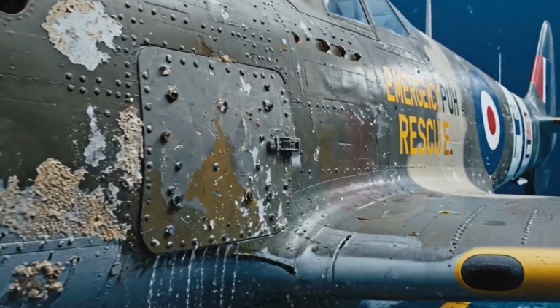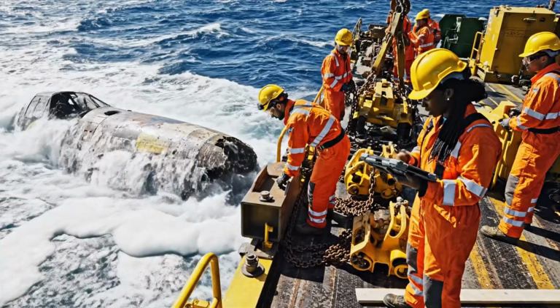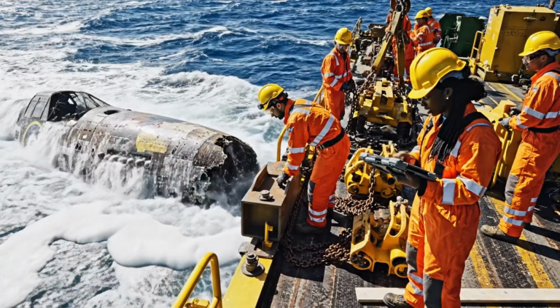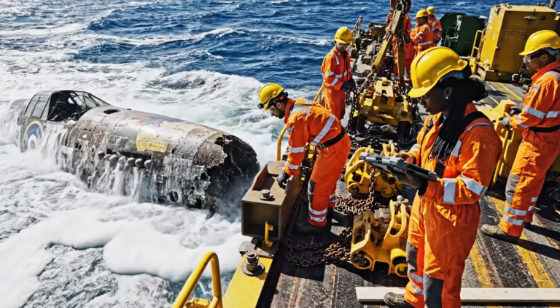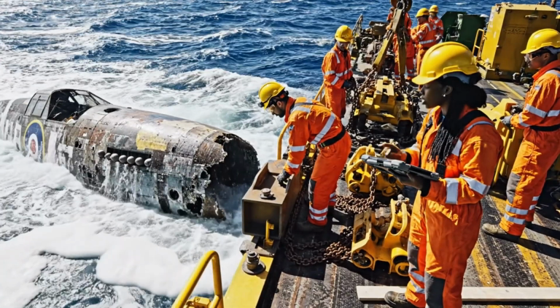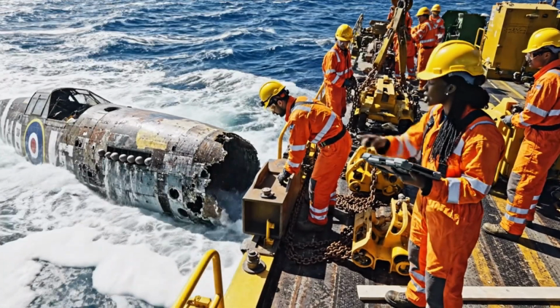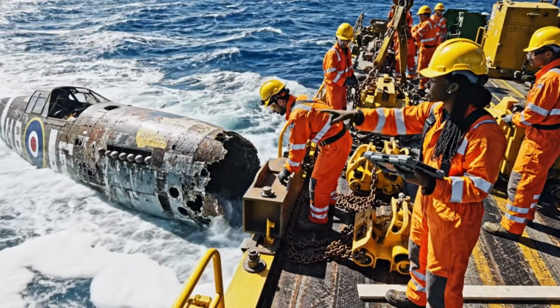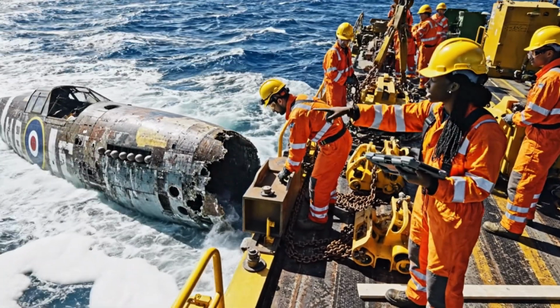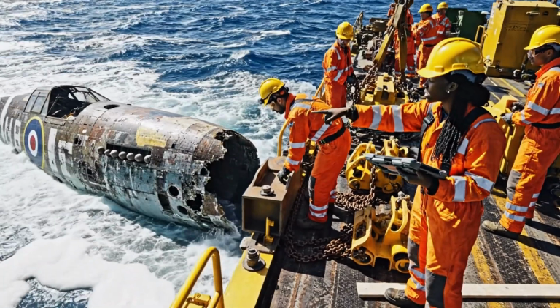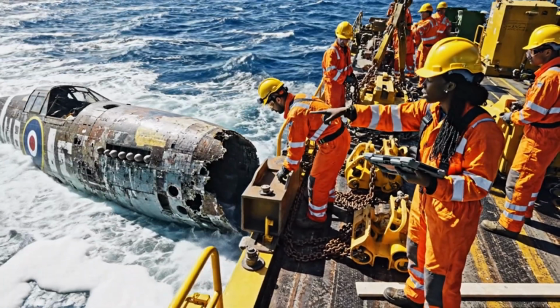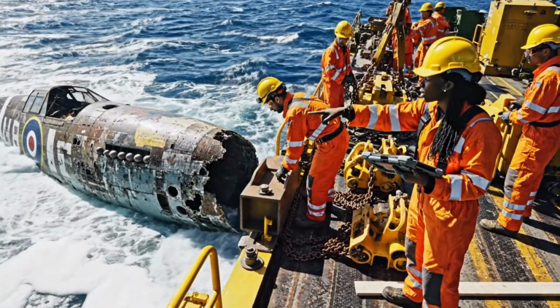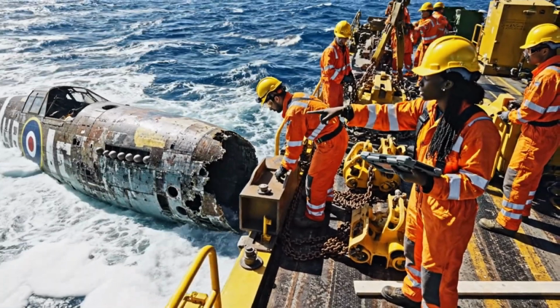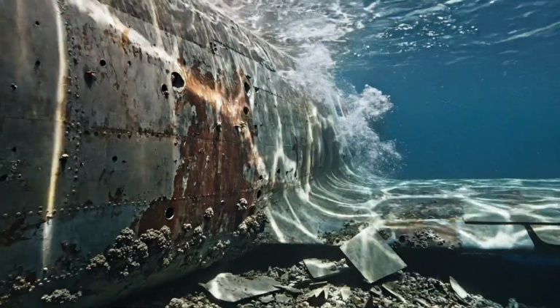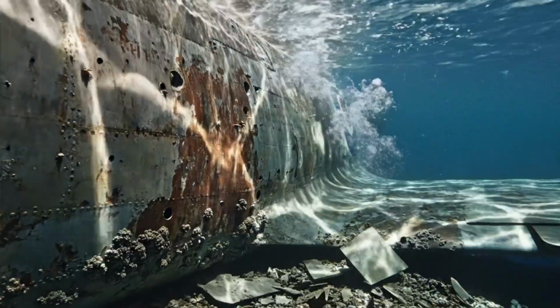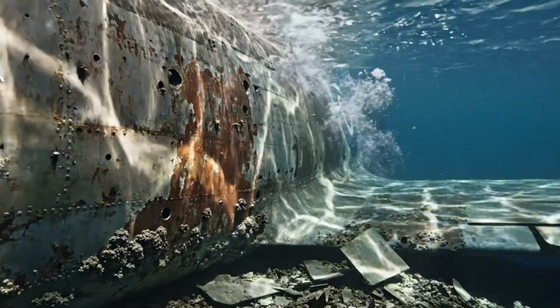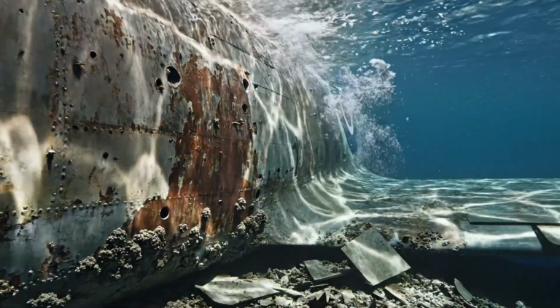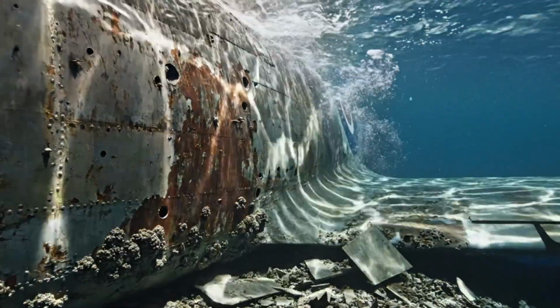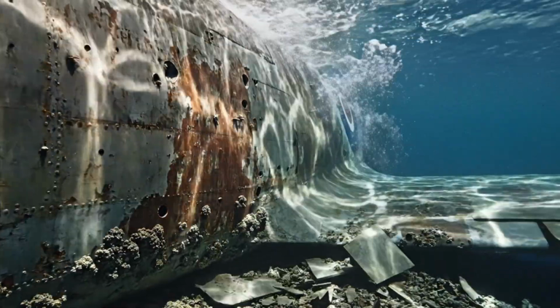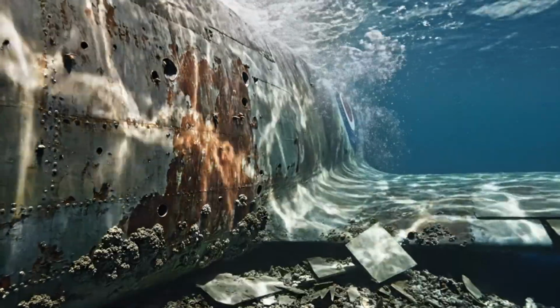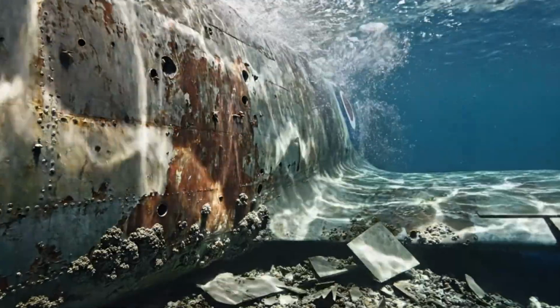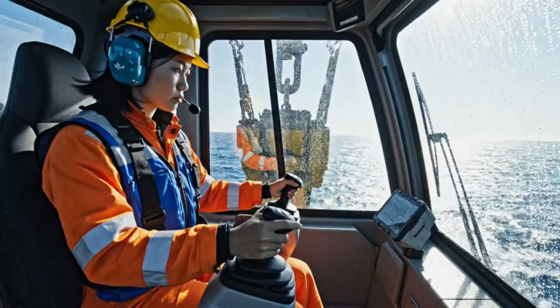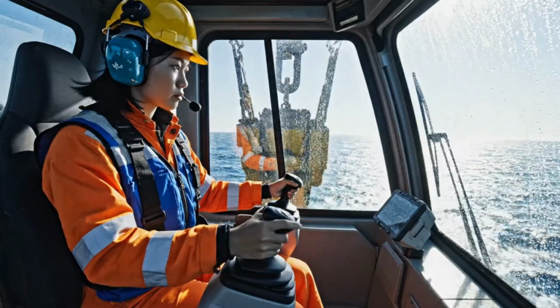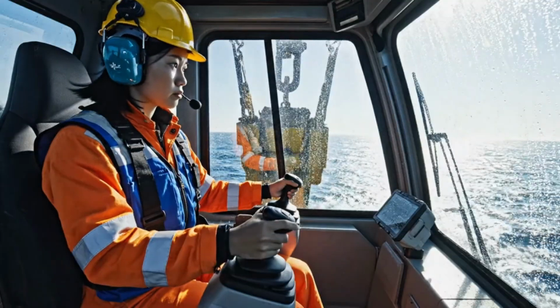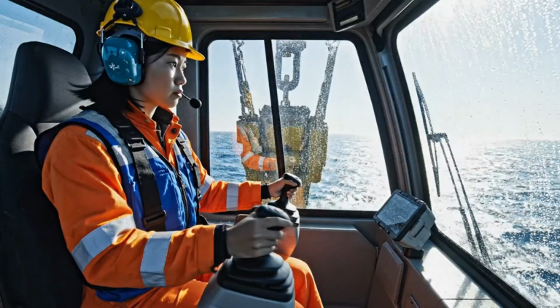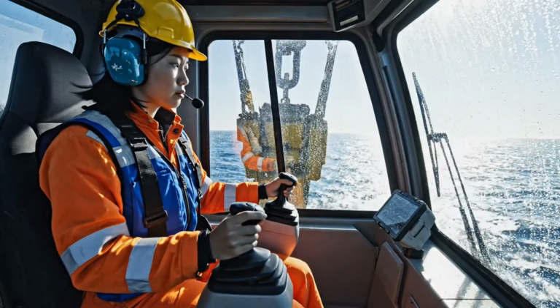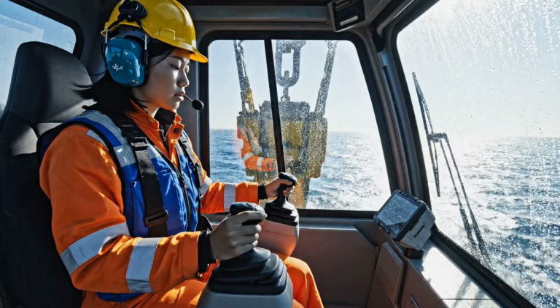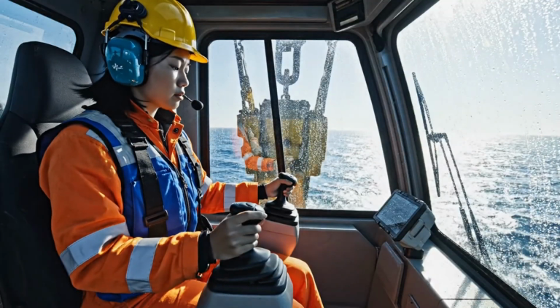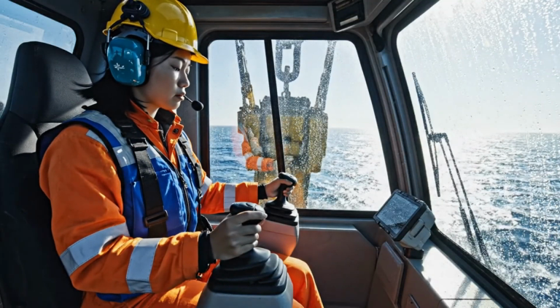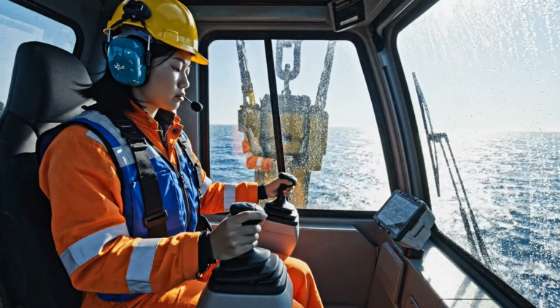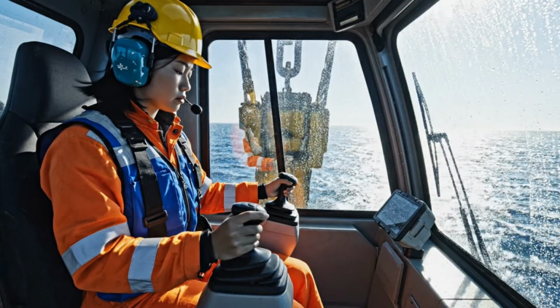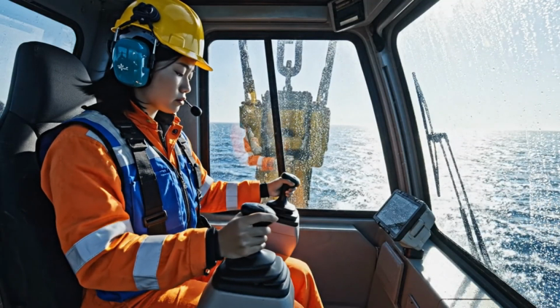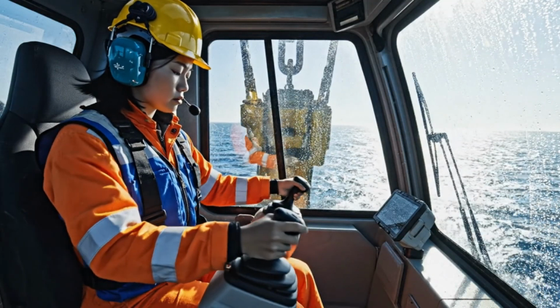All right, the chains are secure. Start the ascent slowly. Copy that, engineer. Taking the load now. Steady pull.